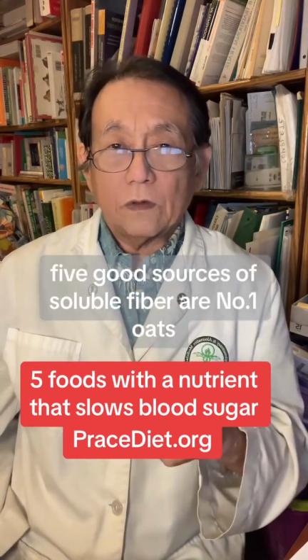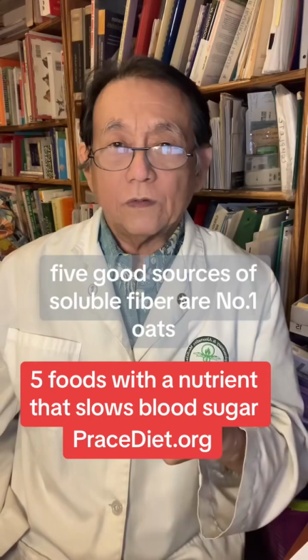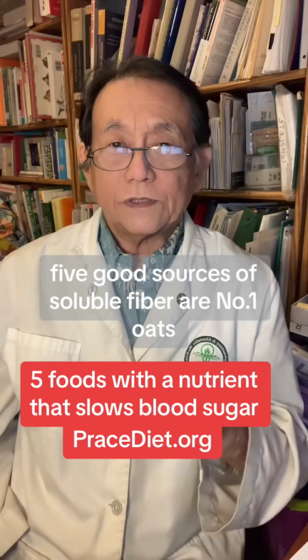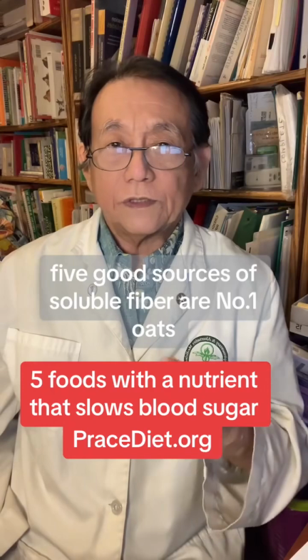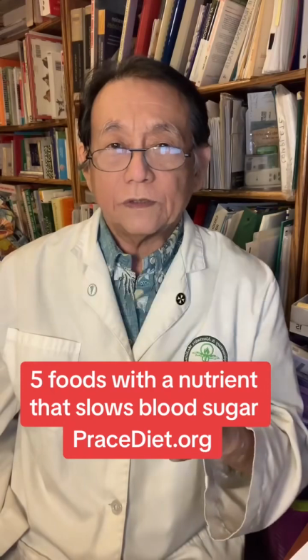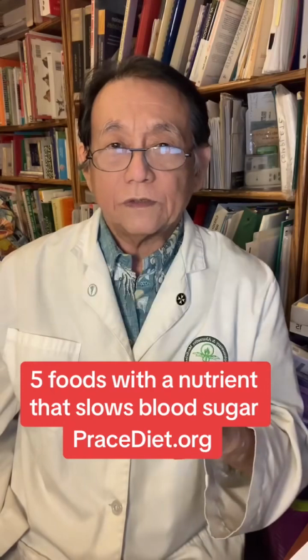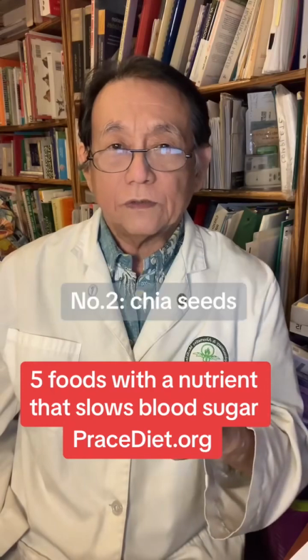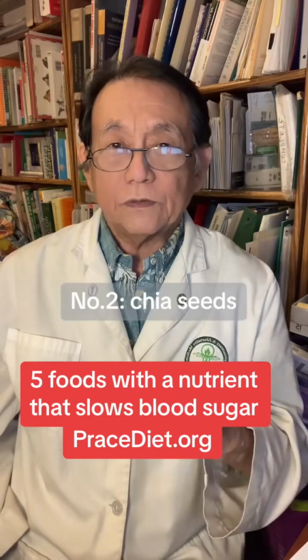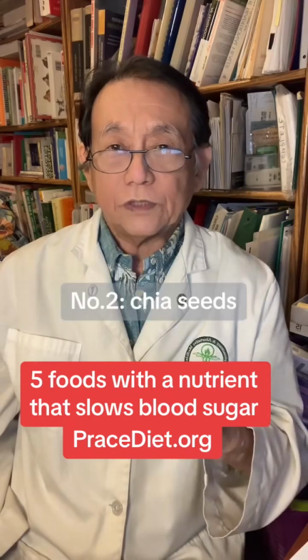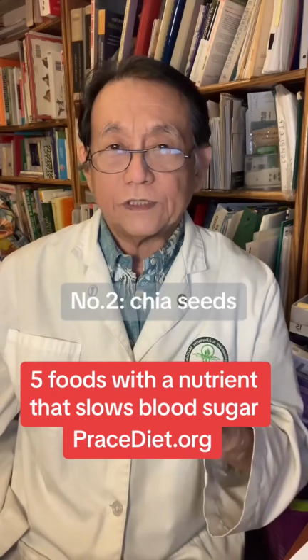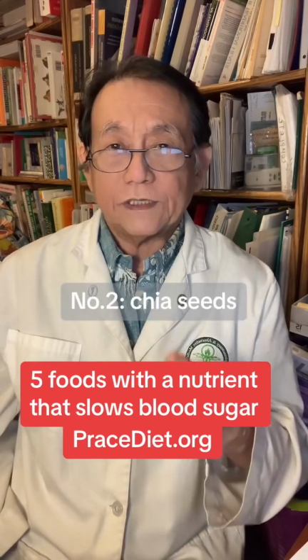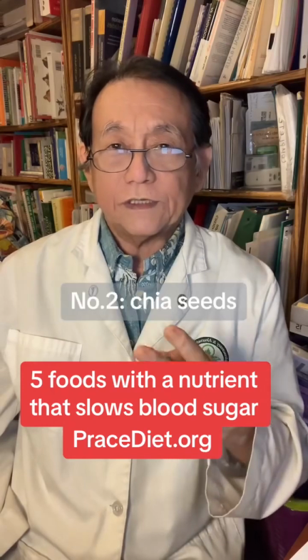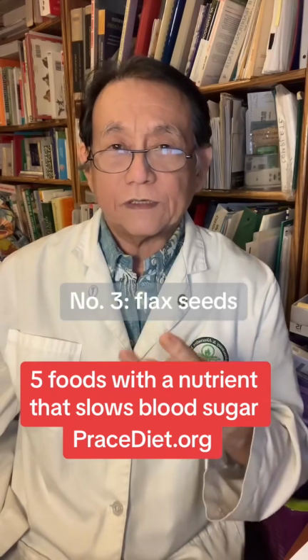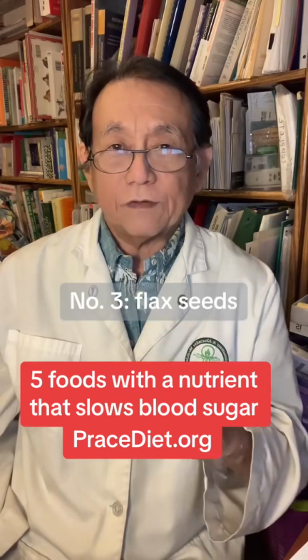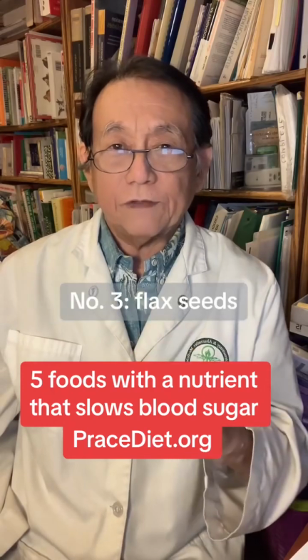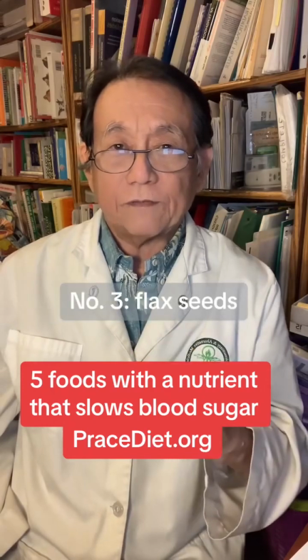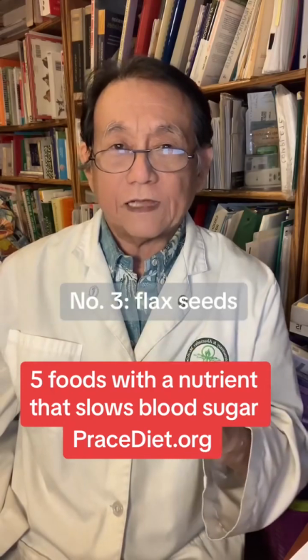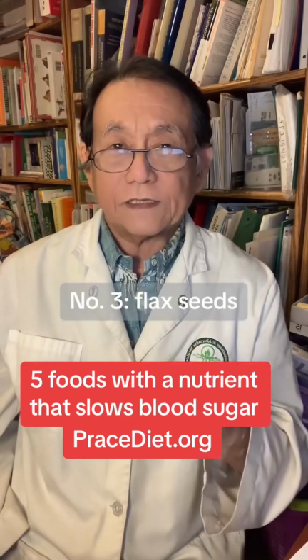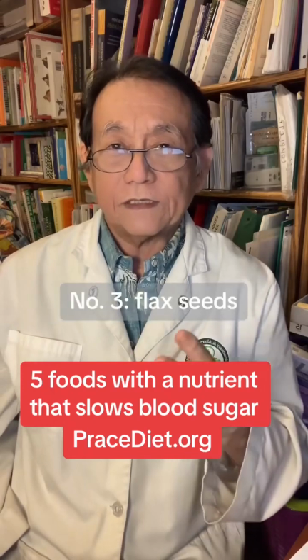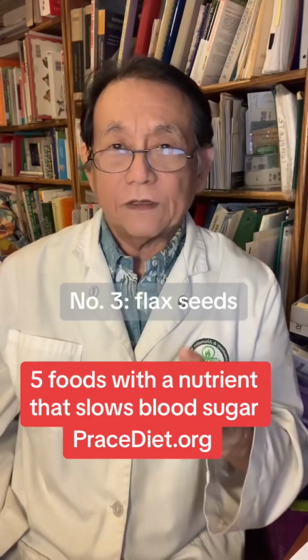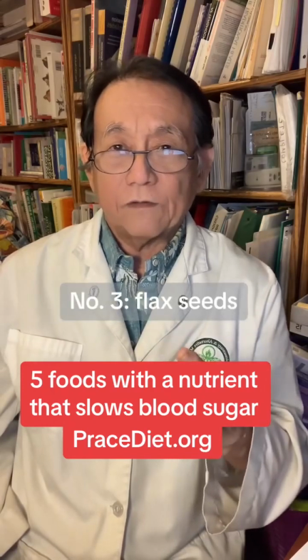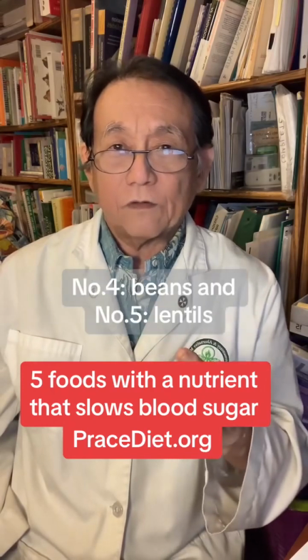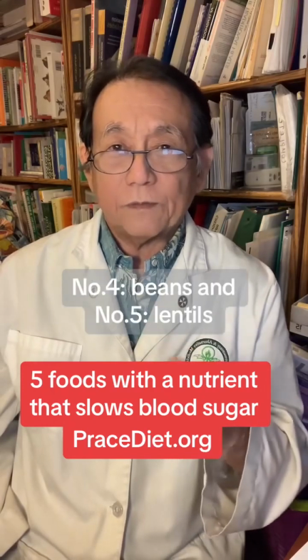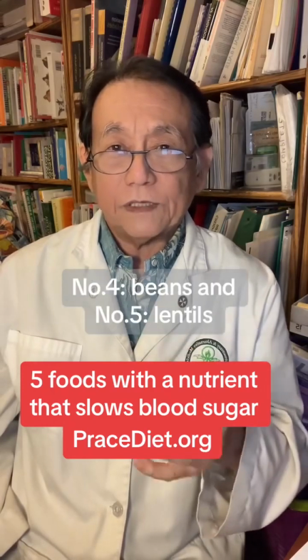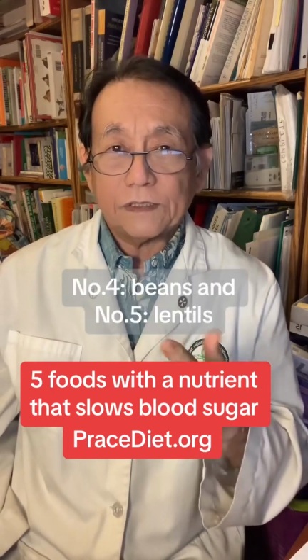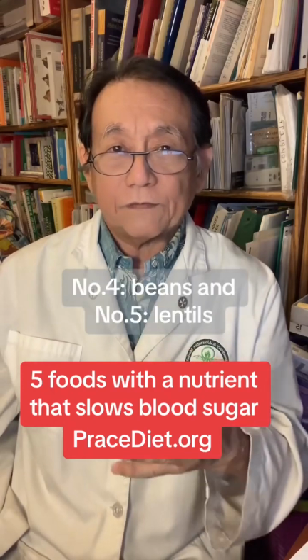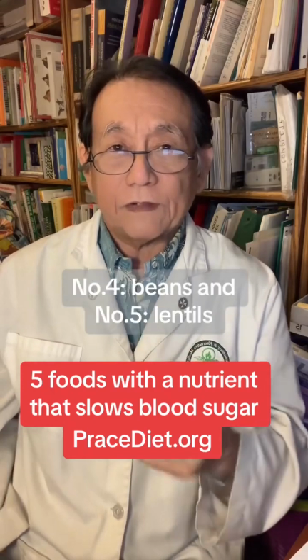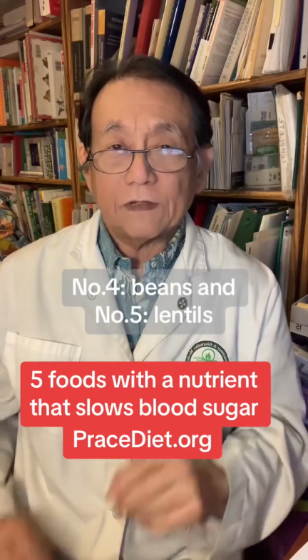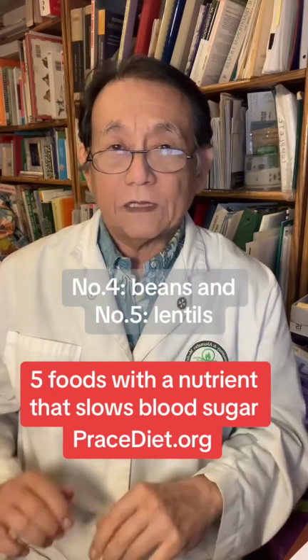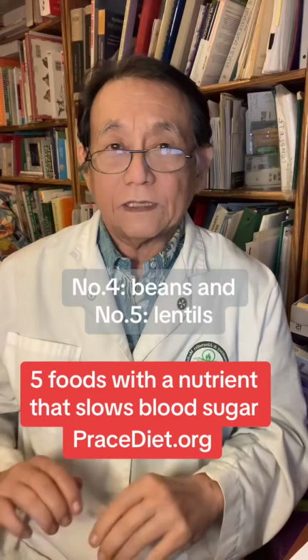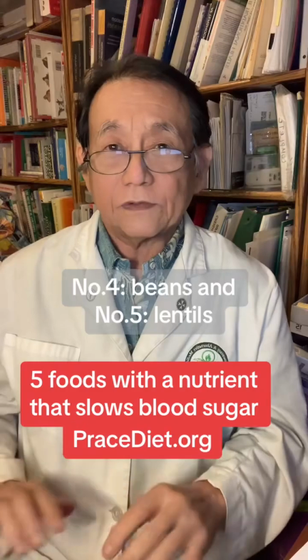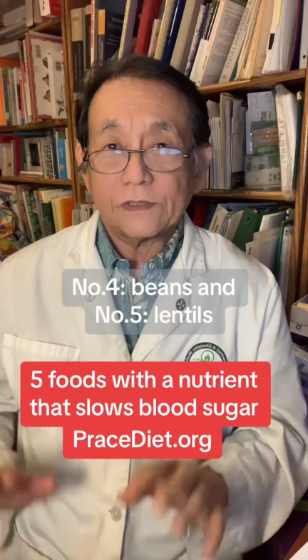Five good sources of soluble fiber are: one, oats; two, chia seeds; three, flax seeds; four, beans; and five, lentils.